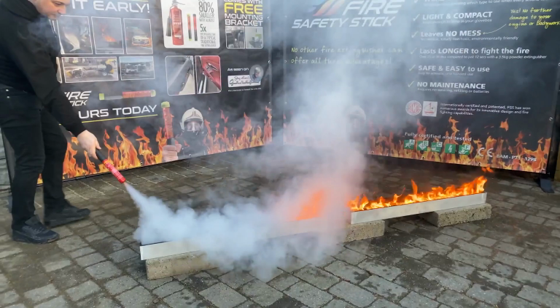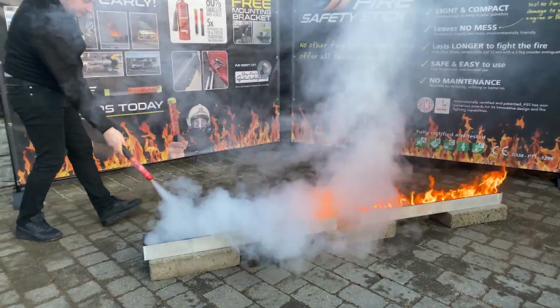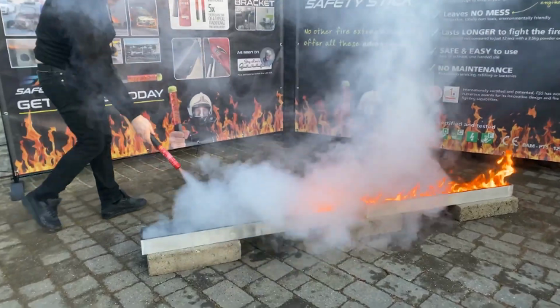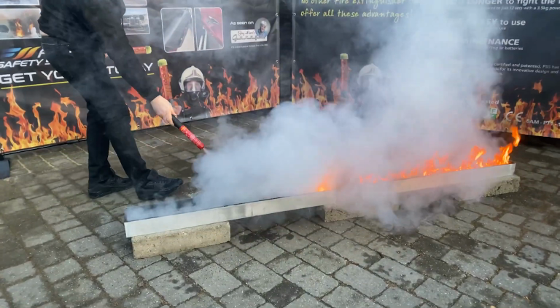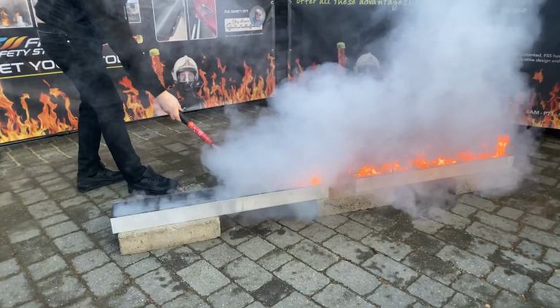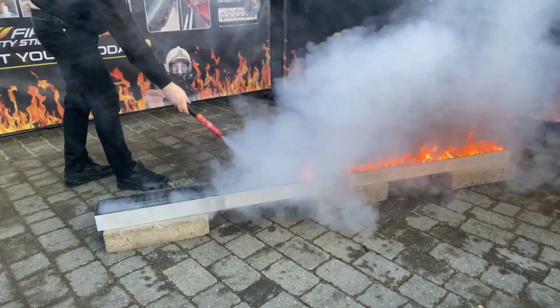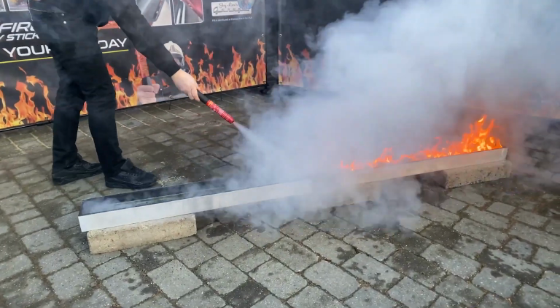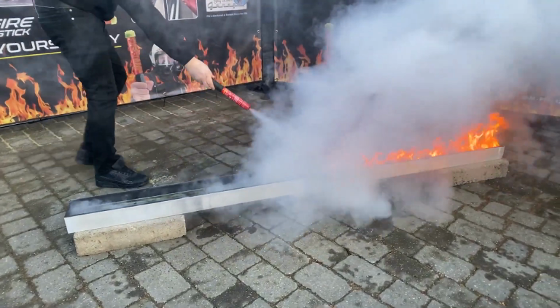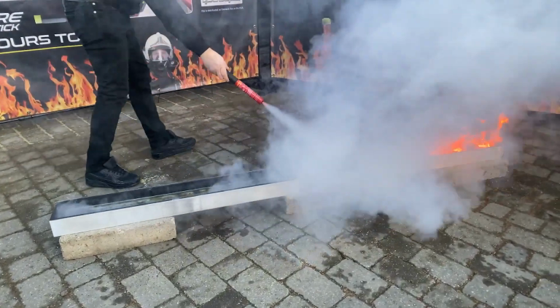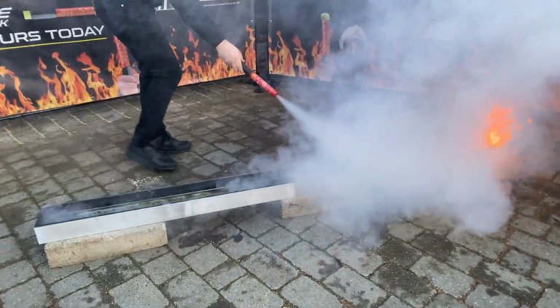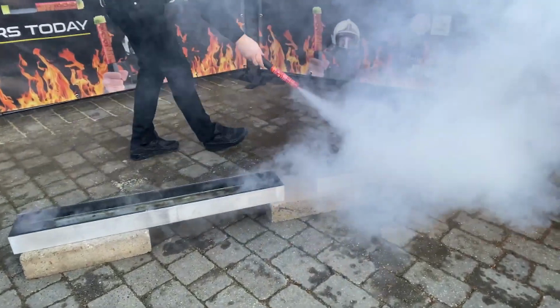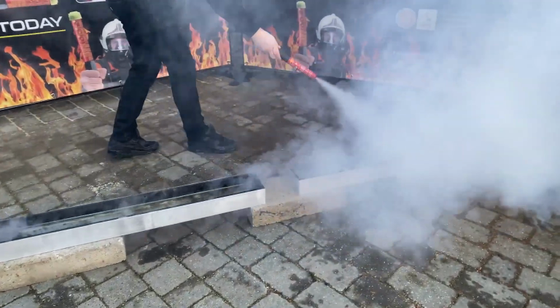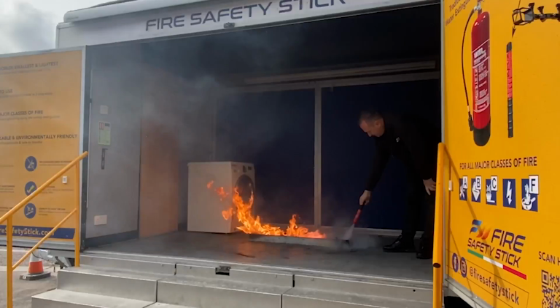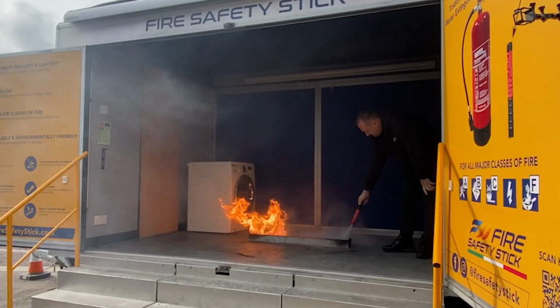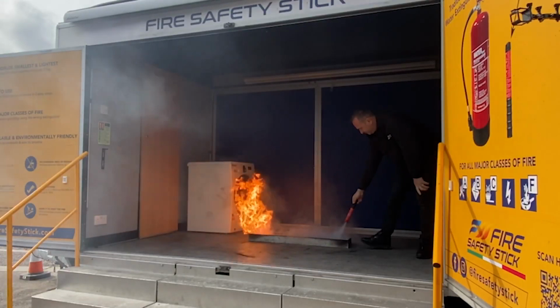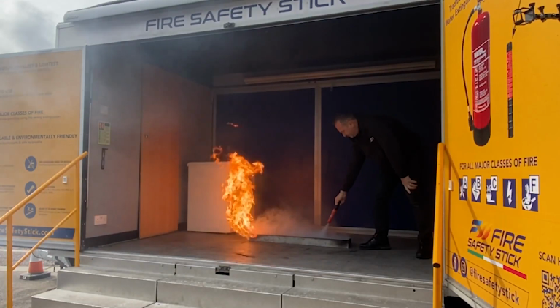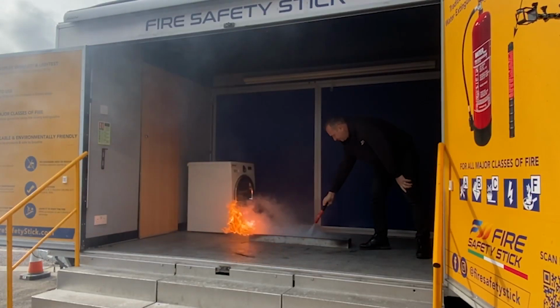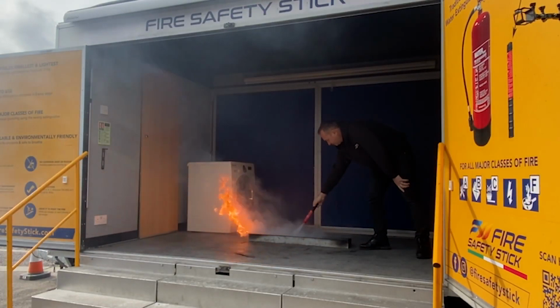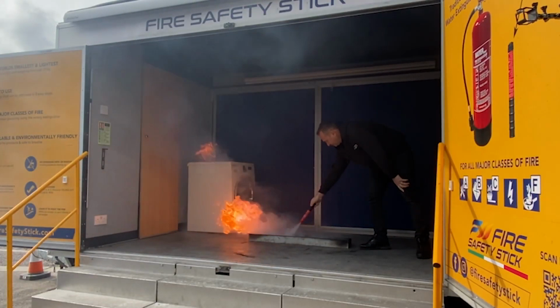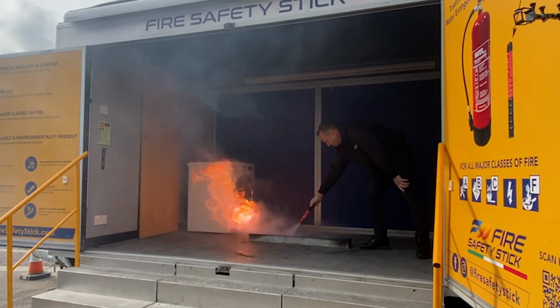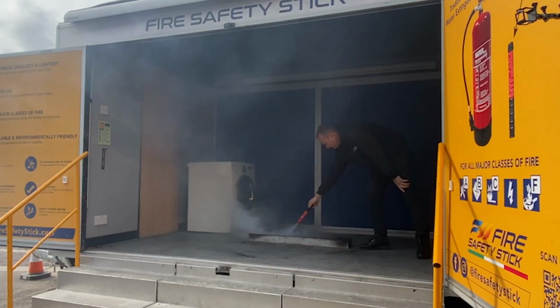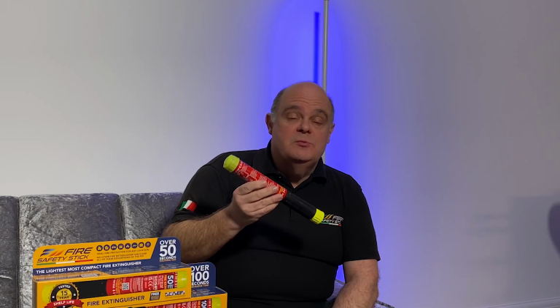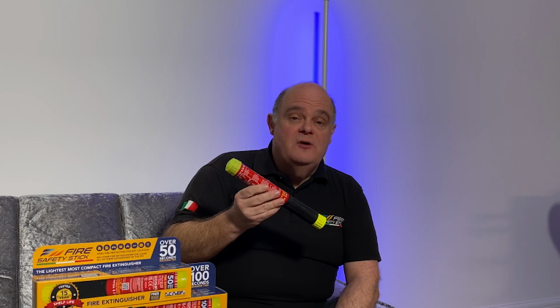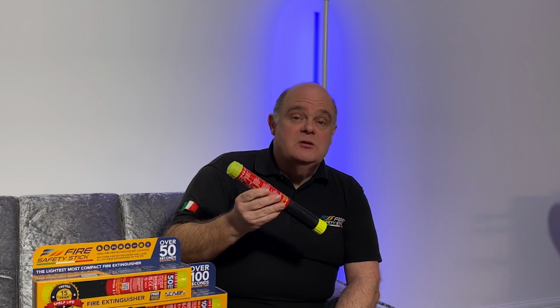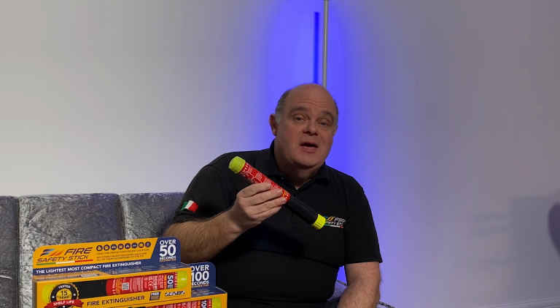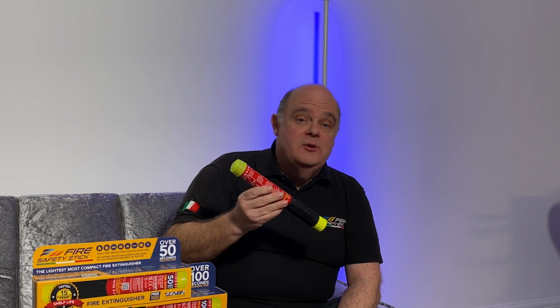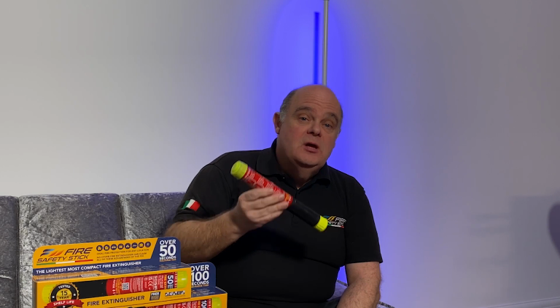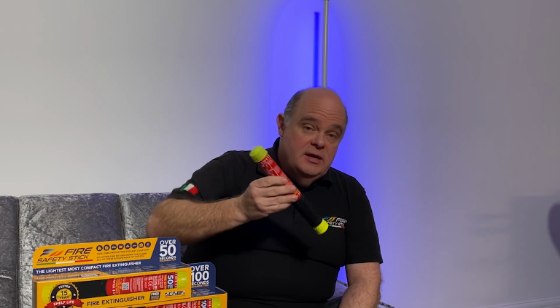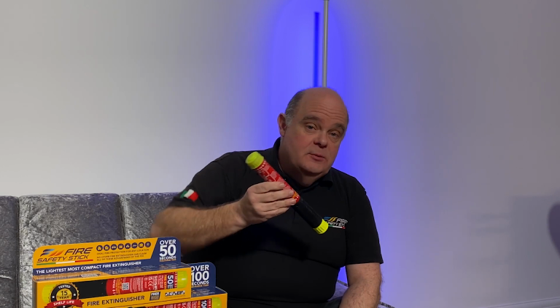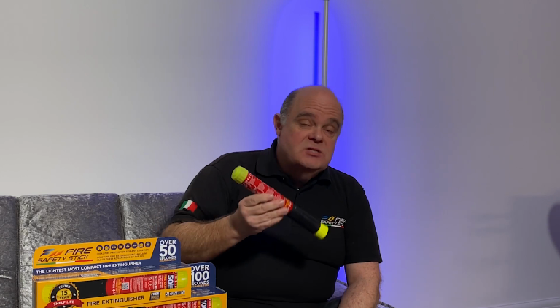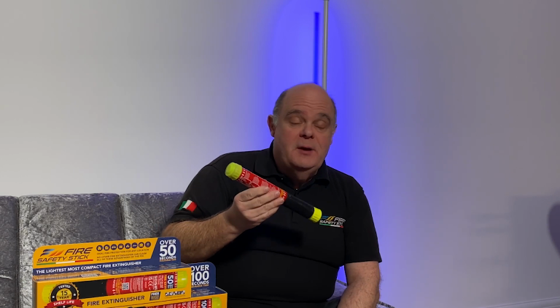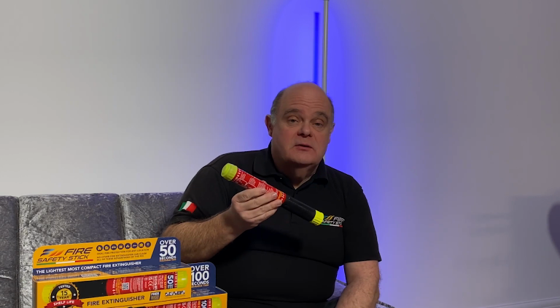This small, light, portable fire extinguisher is being carried by the pit crews to be able to deal with some of the fires that may happen in the pits and the paddocks.